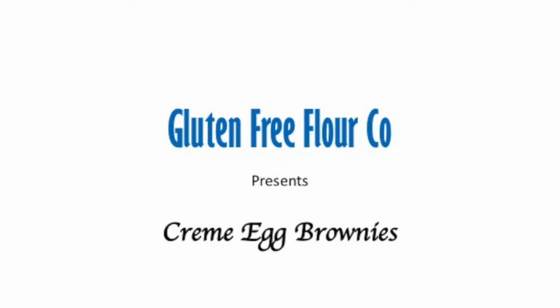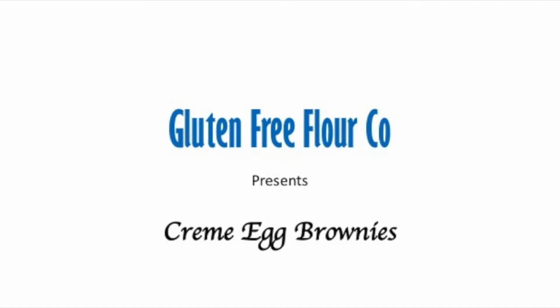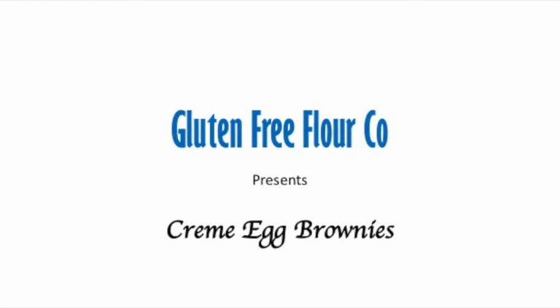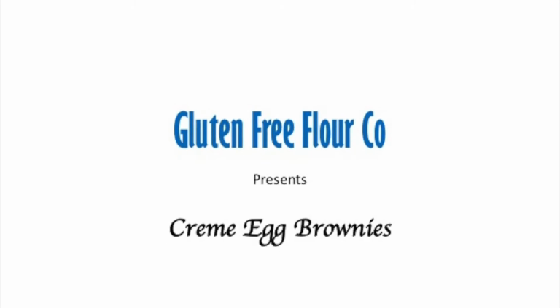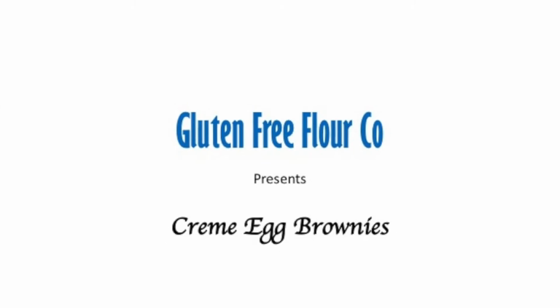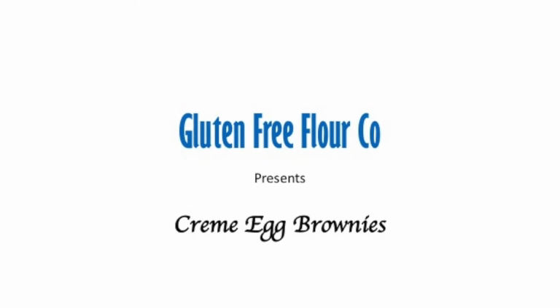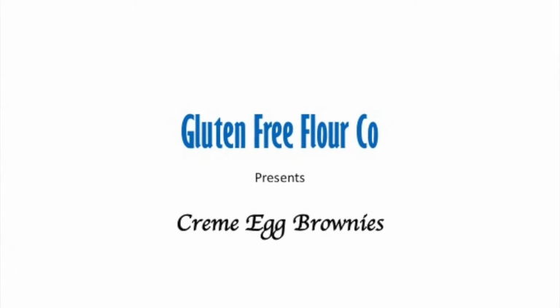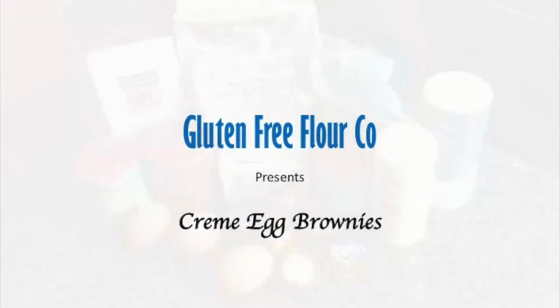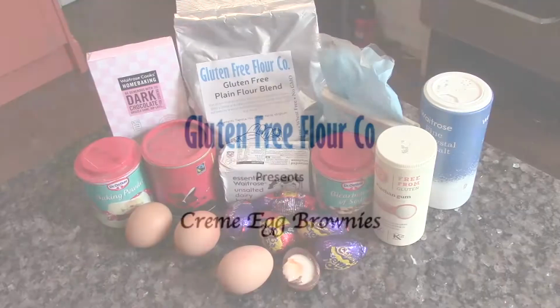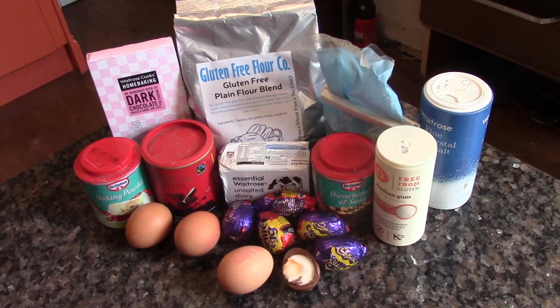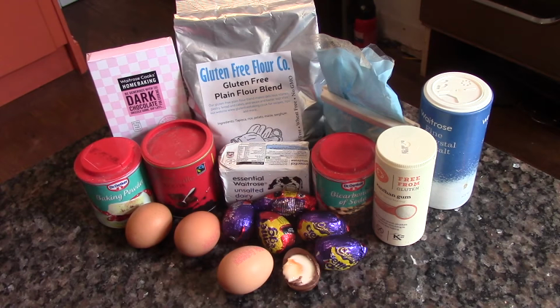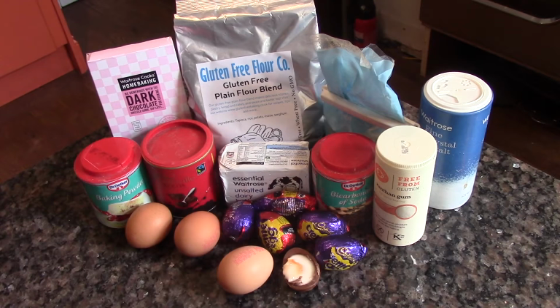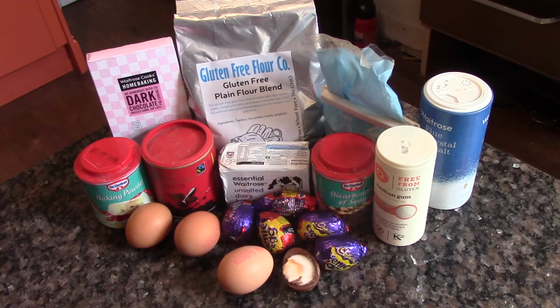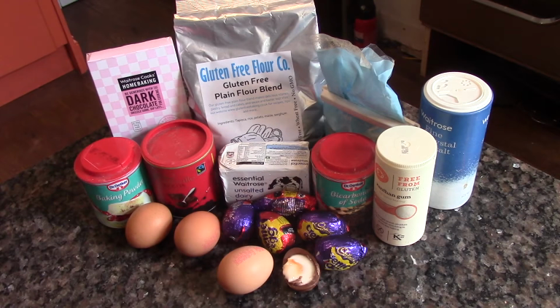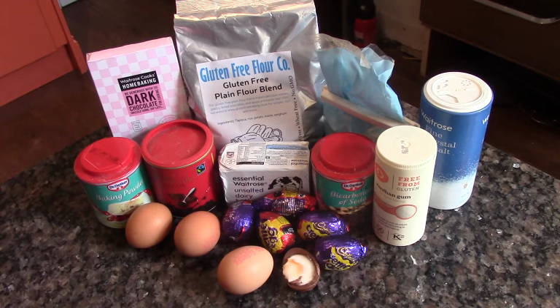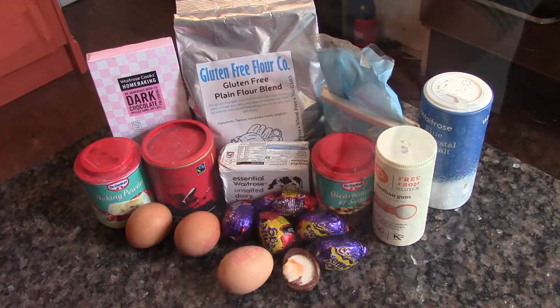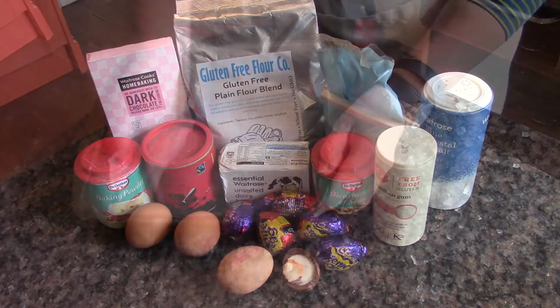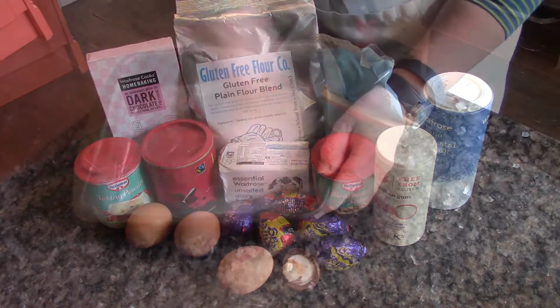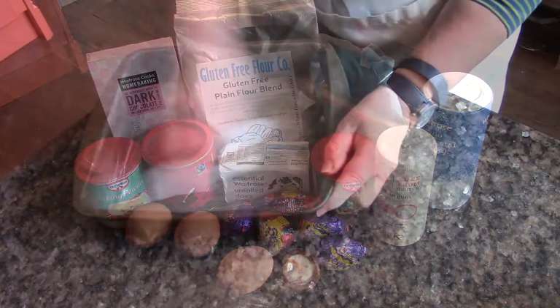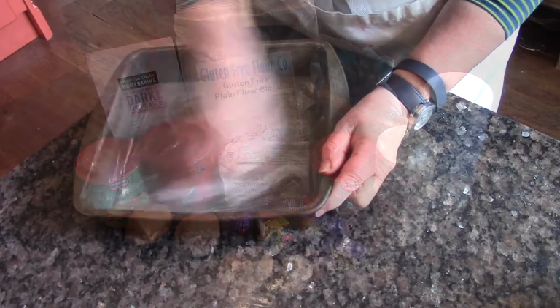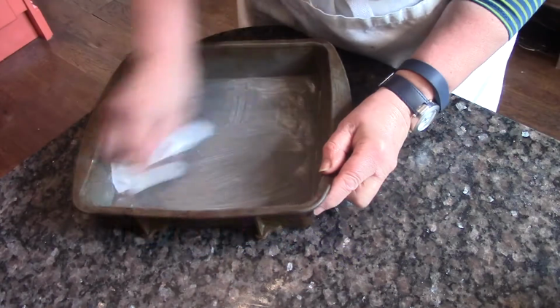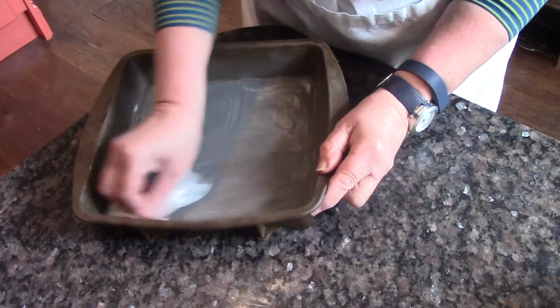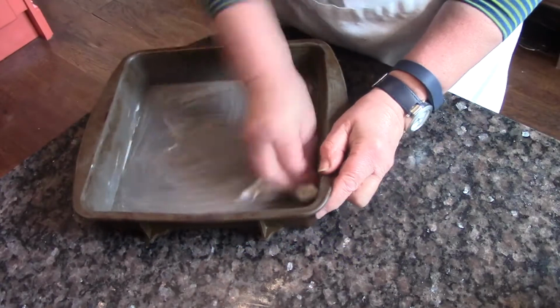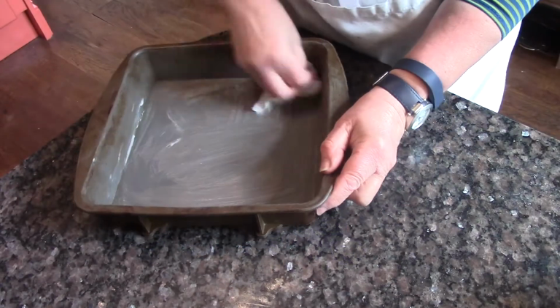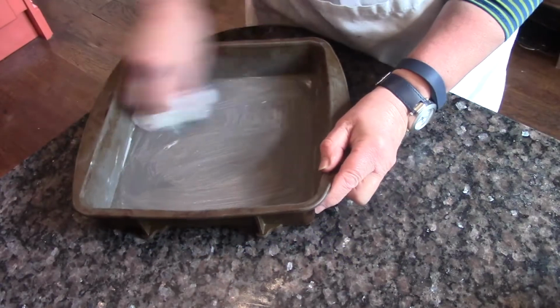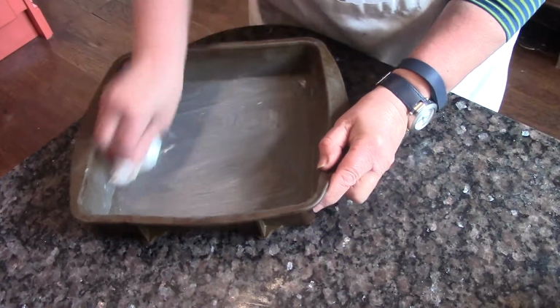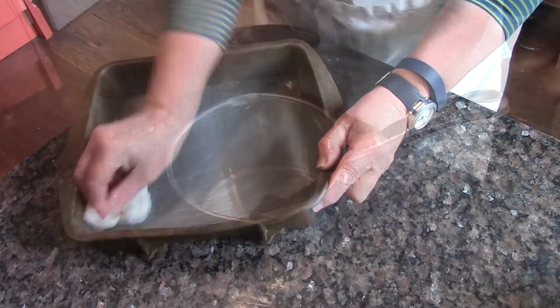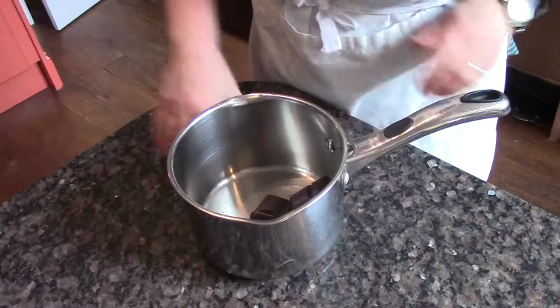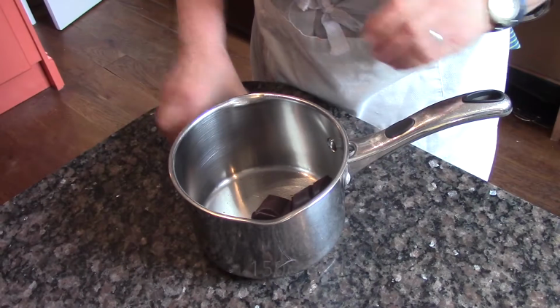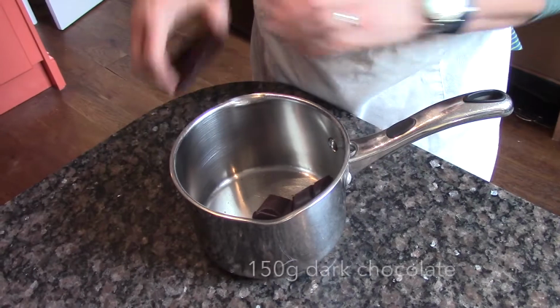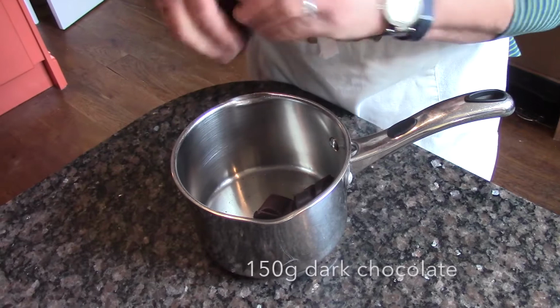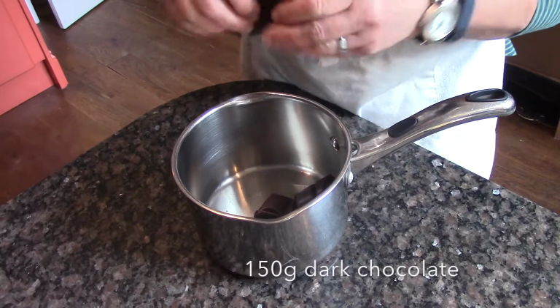Creme egg brownies. Gather your ingredients together and grease a large square tin.